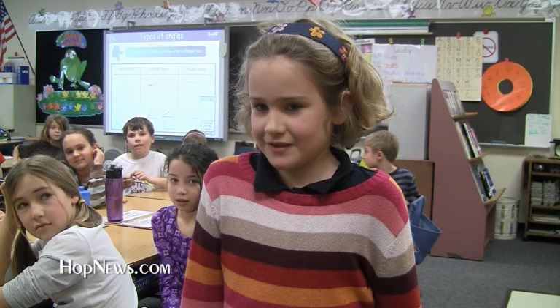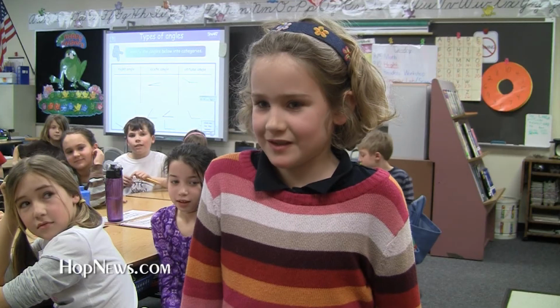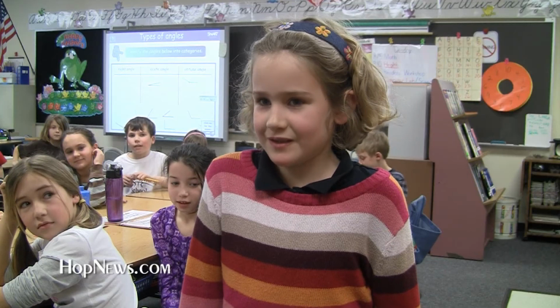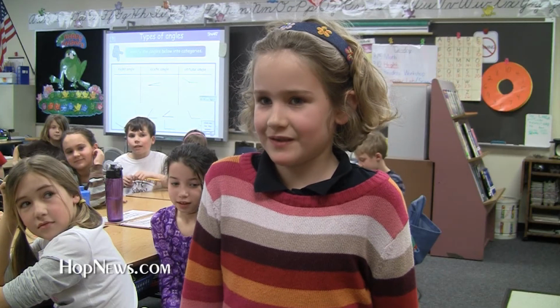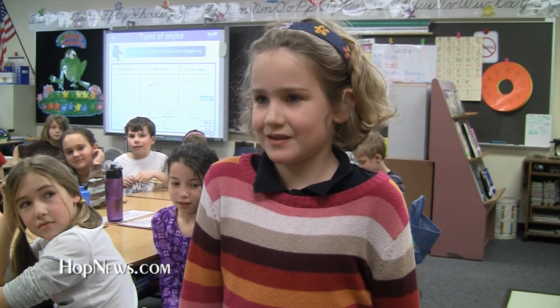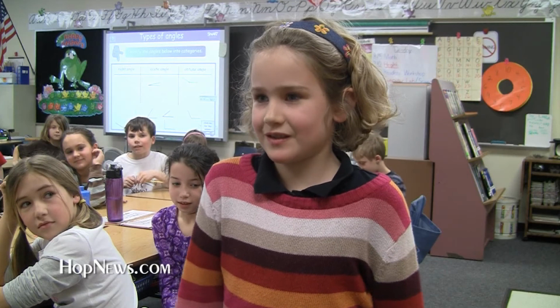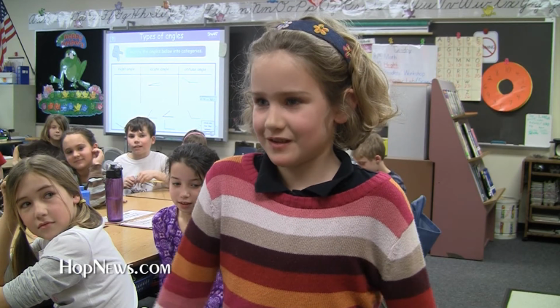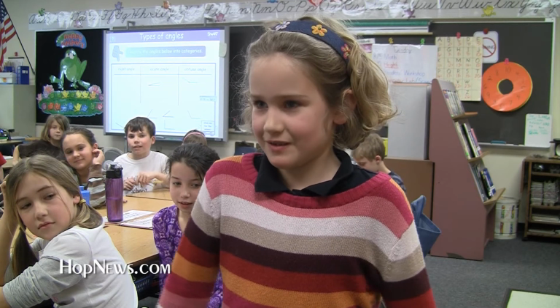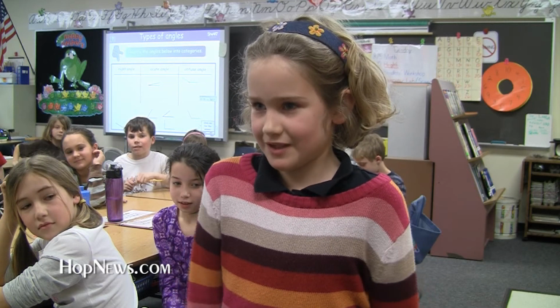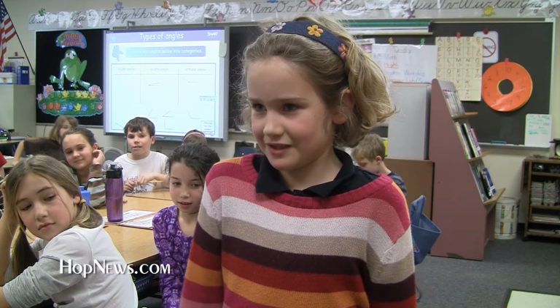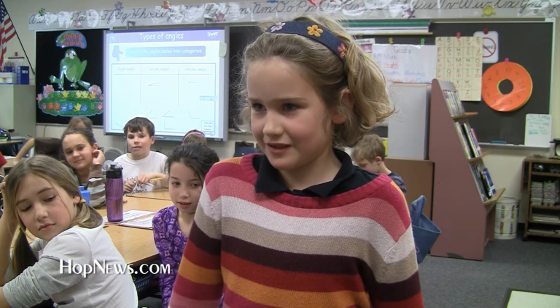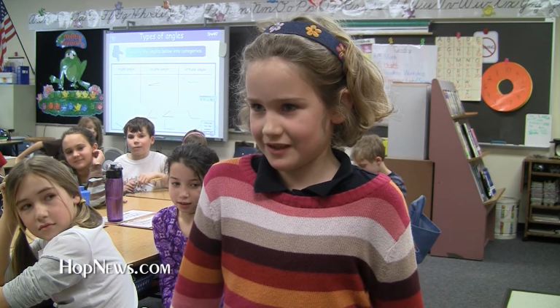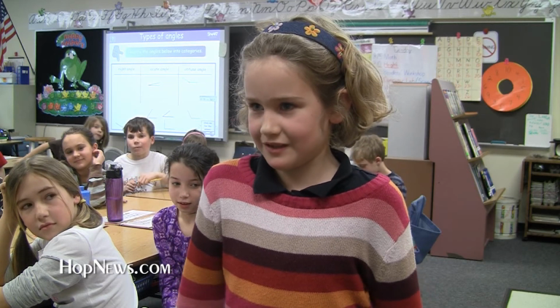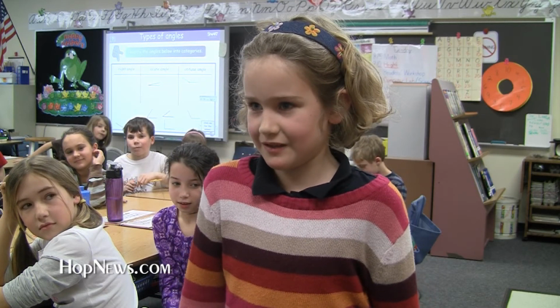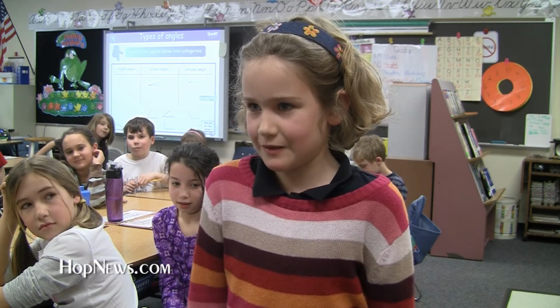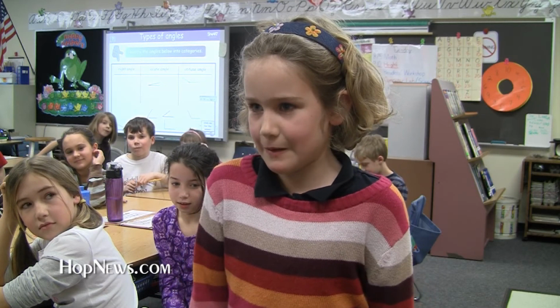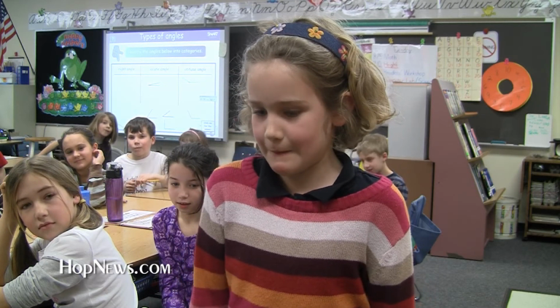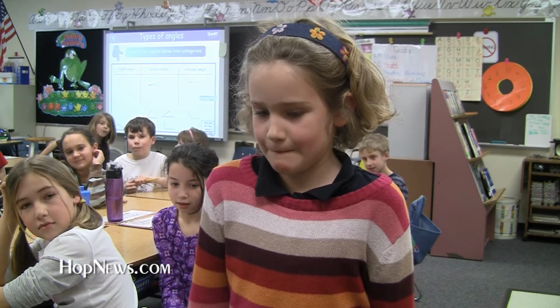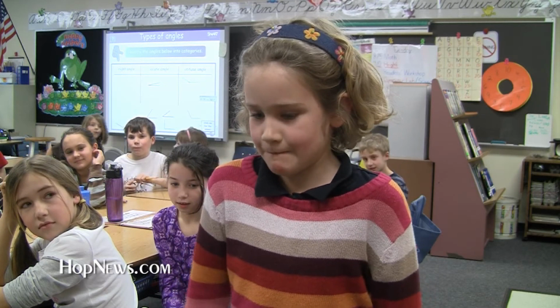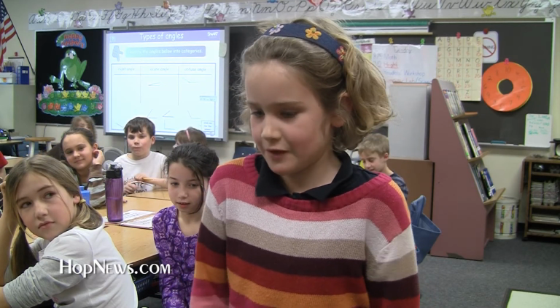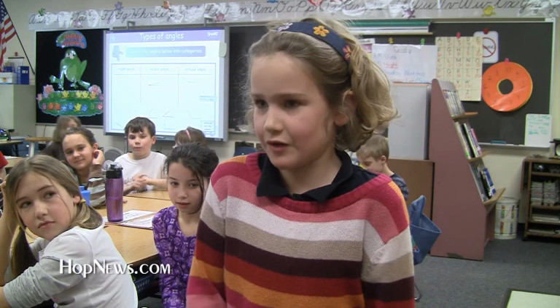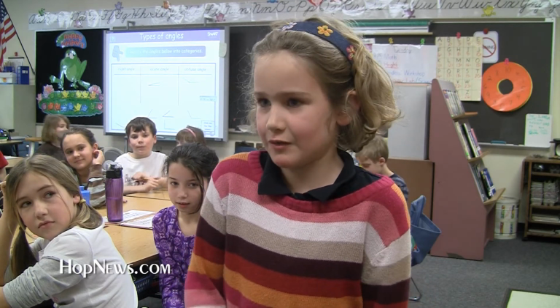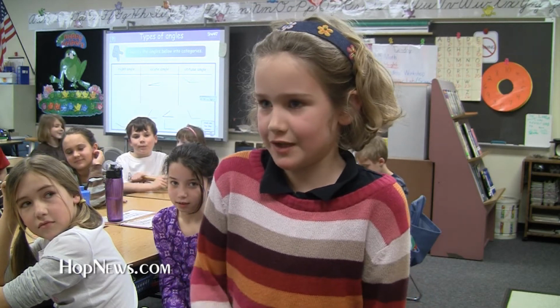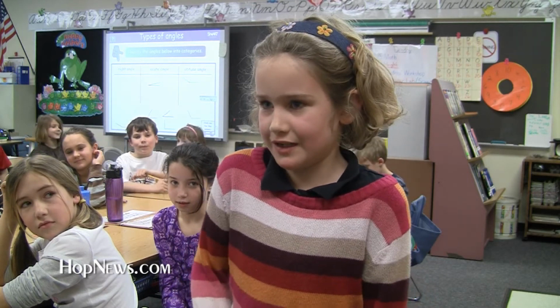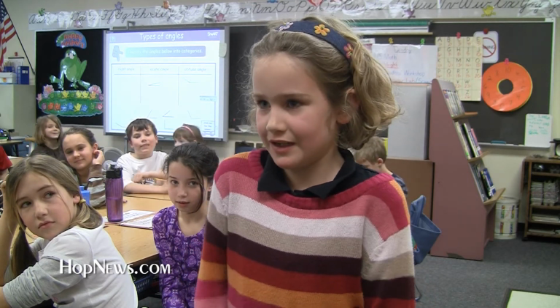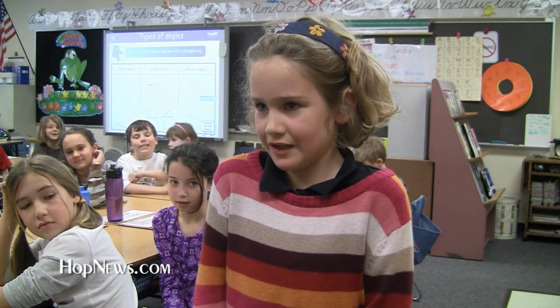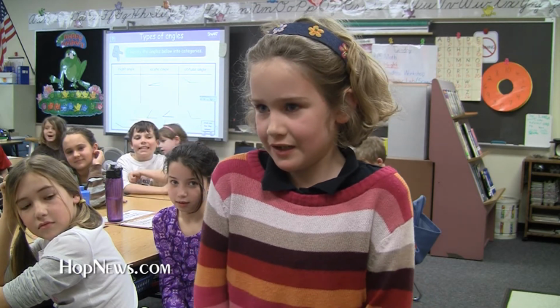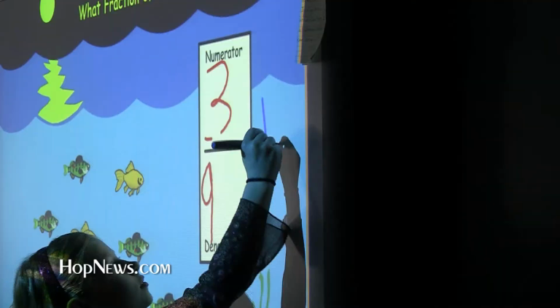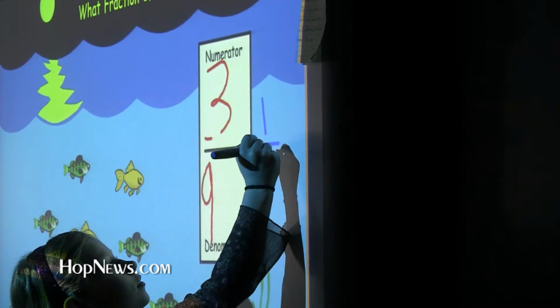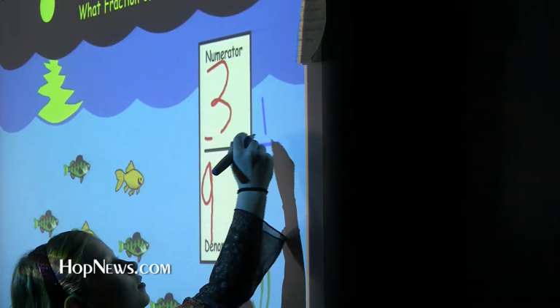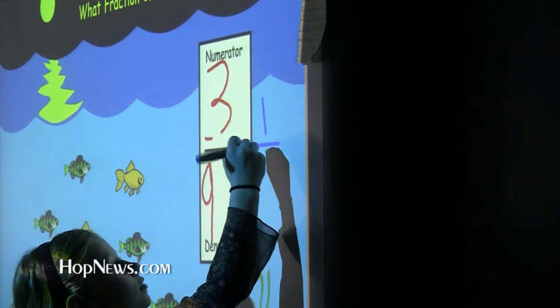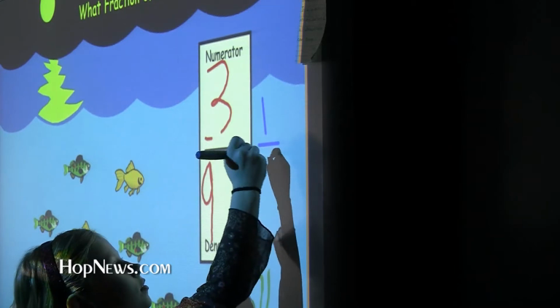It's really fun to learn. It makes learning a great way. At Elmwood School, reporting for HopNews.com.